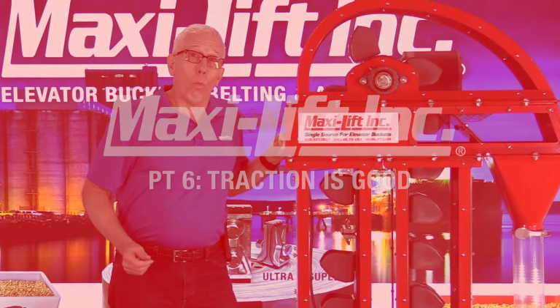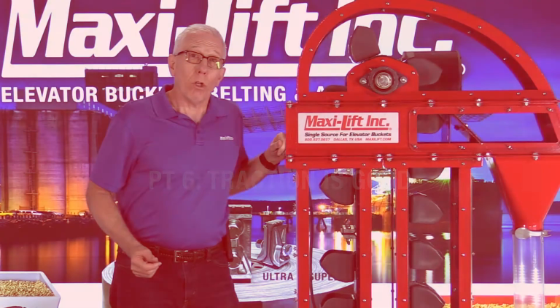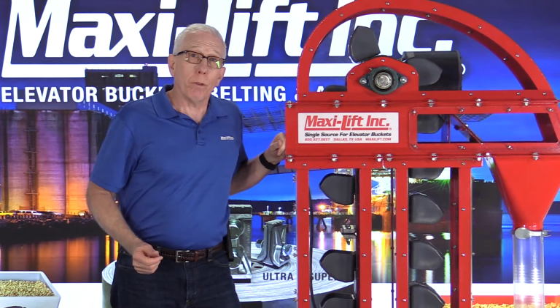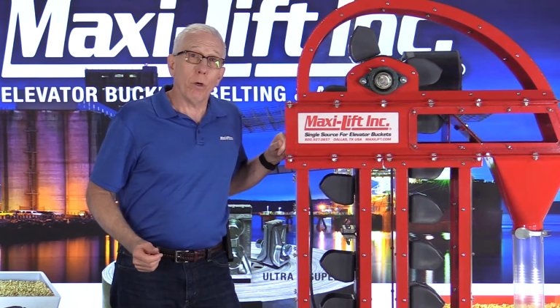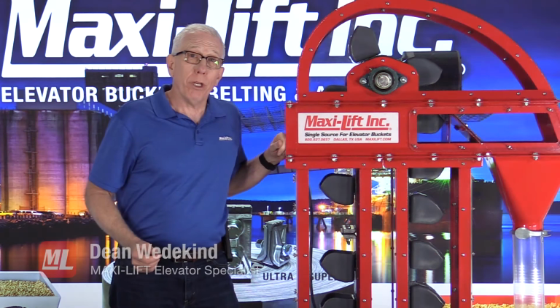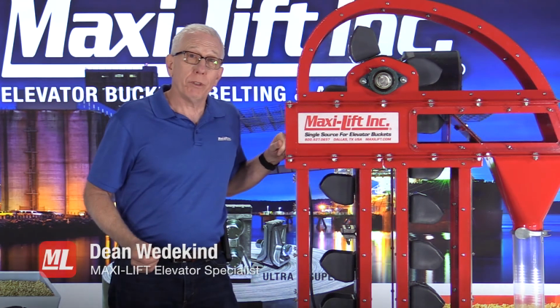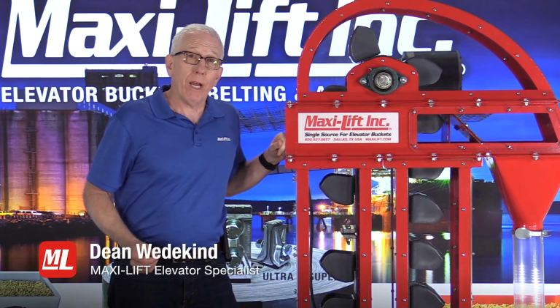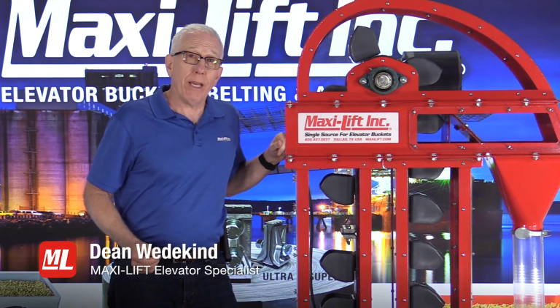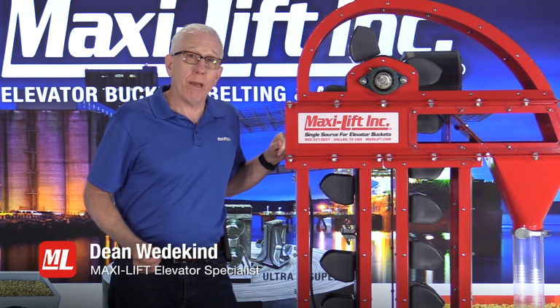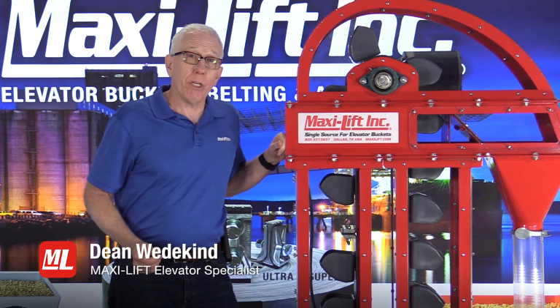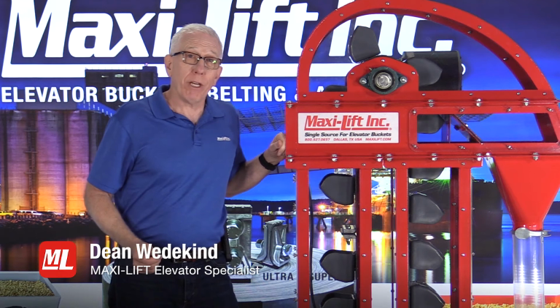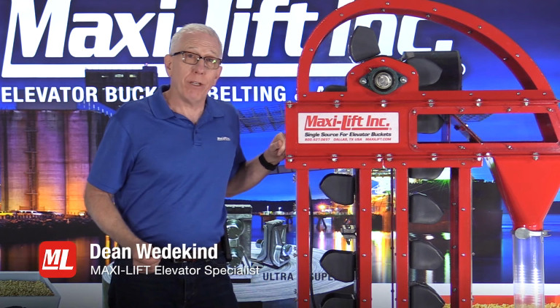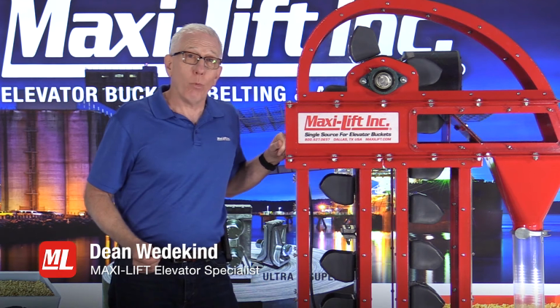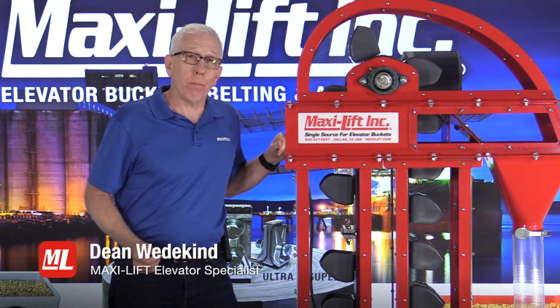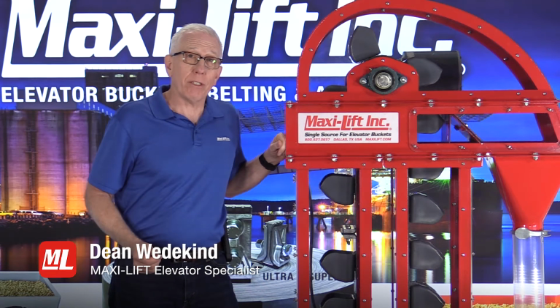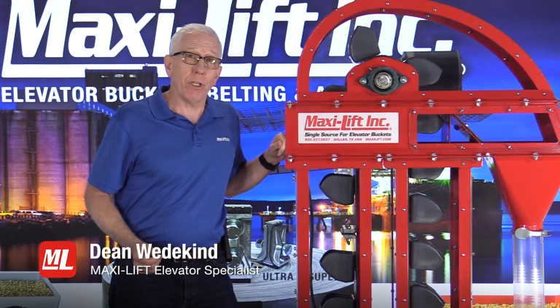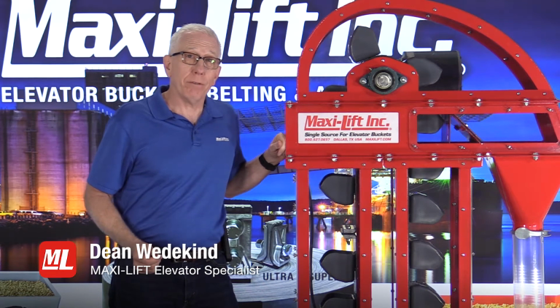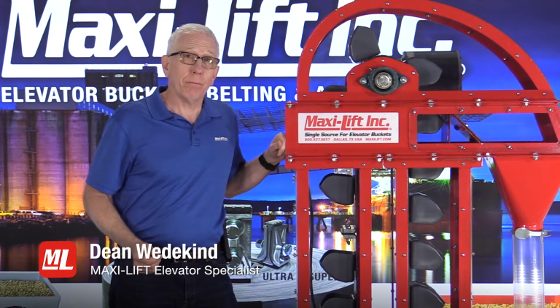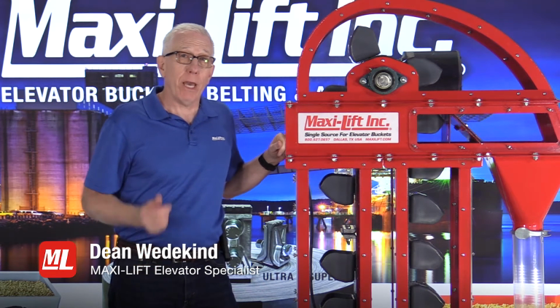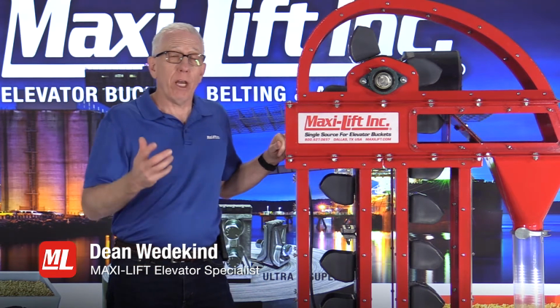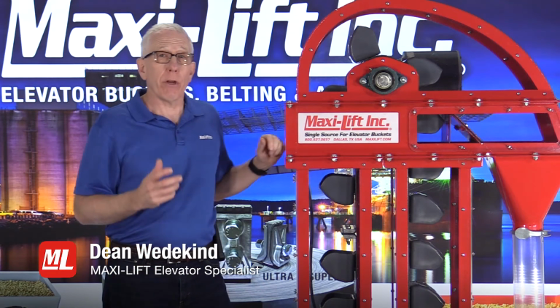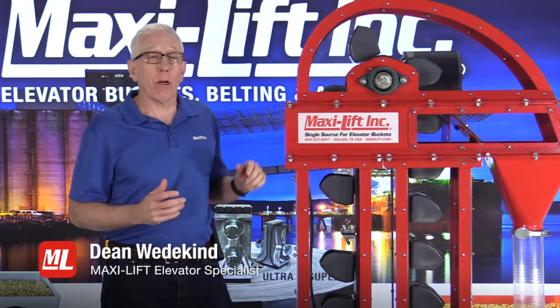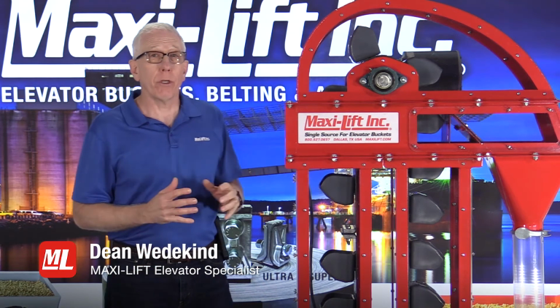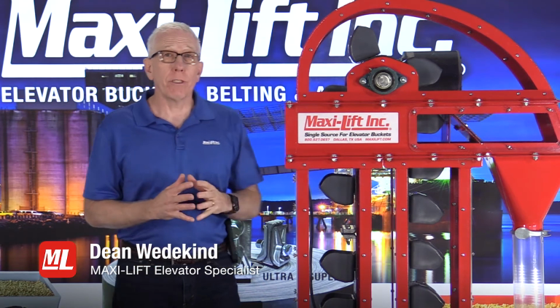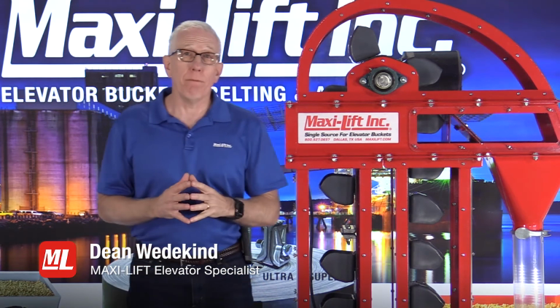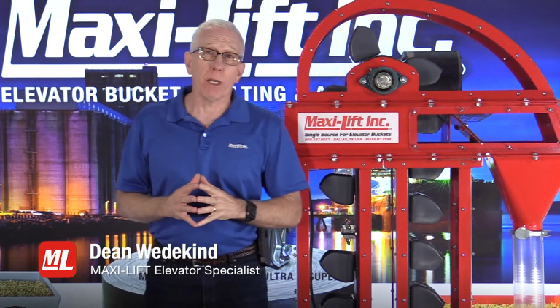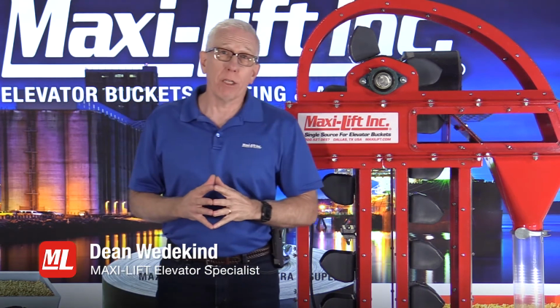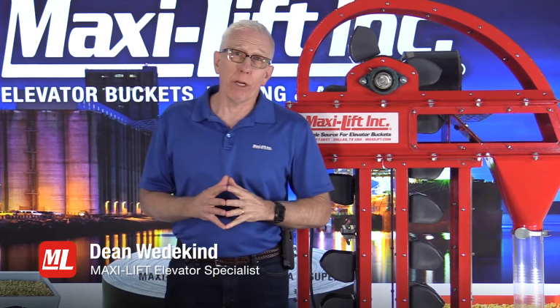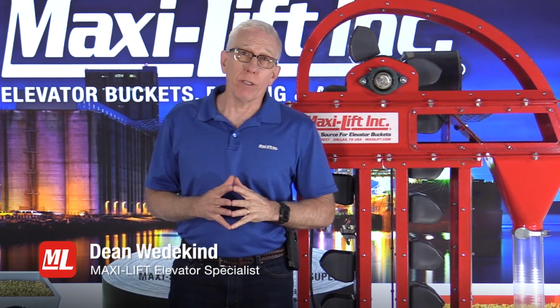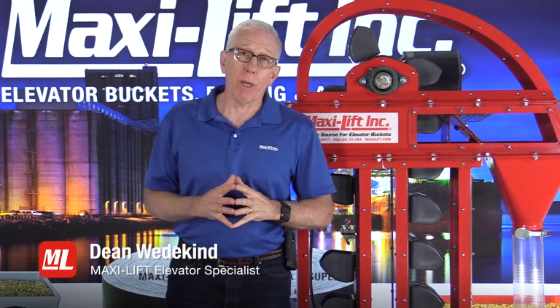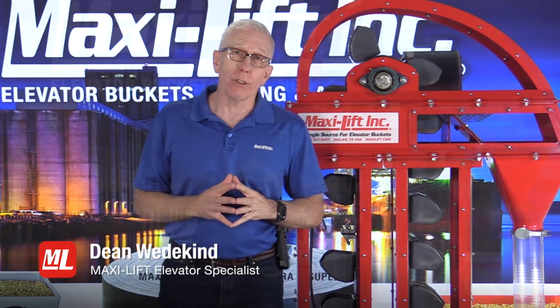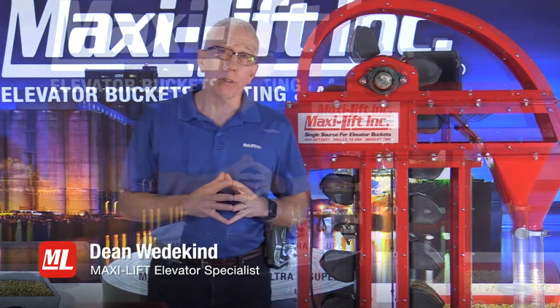Welcome to Pro Tips. I'm Dean Wedekind with MaxiLift, and this is another in our series of Bucket Elevator Inspections.